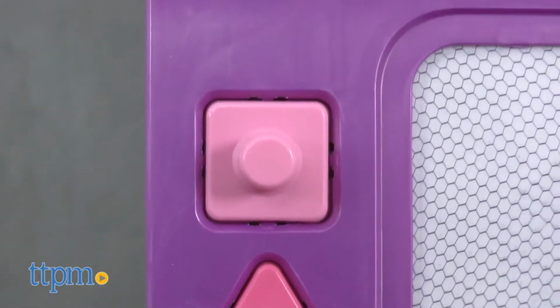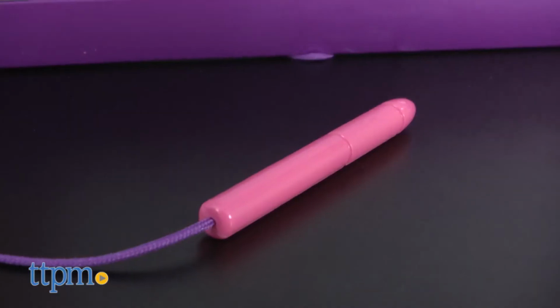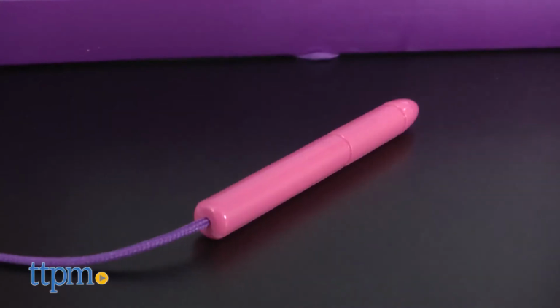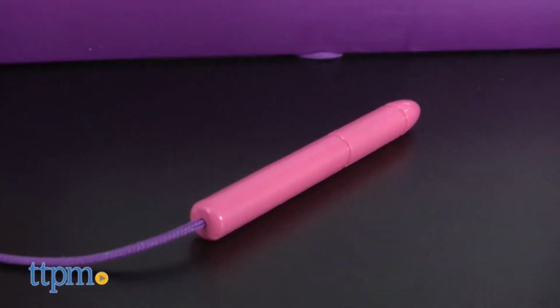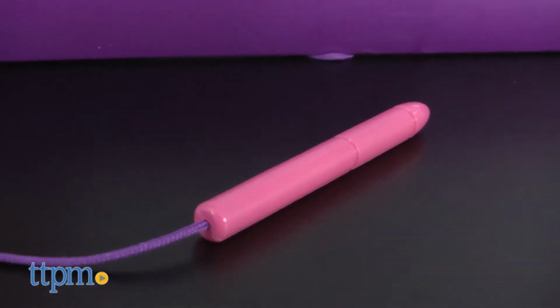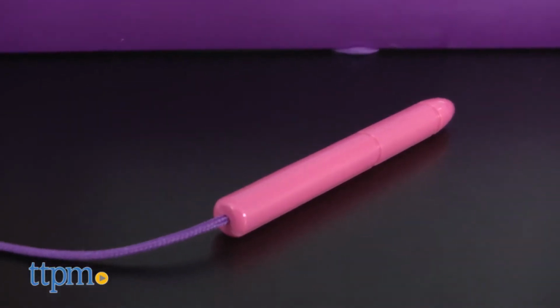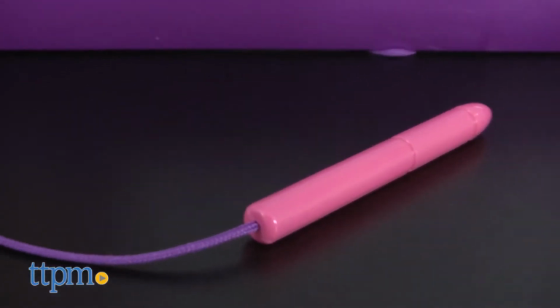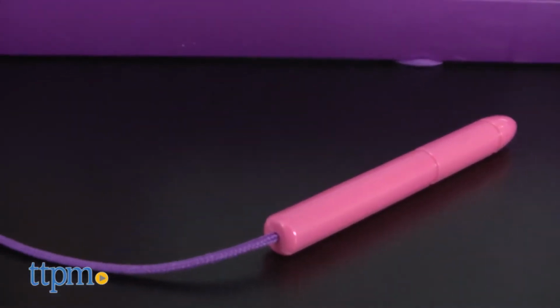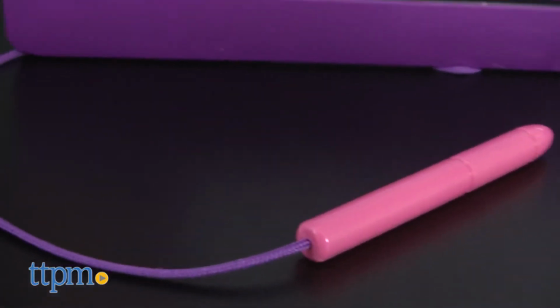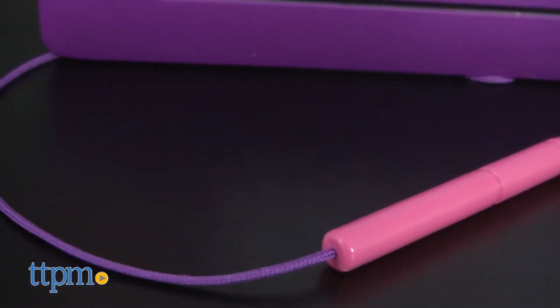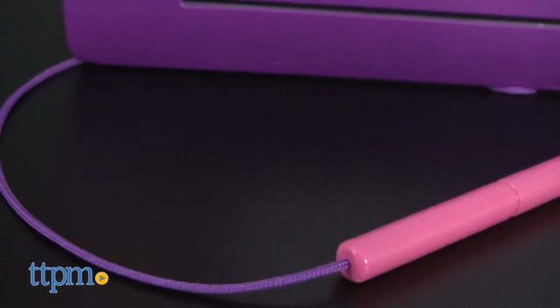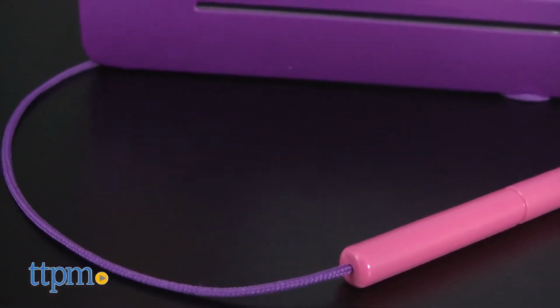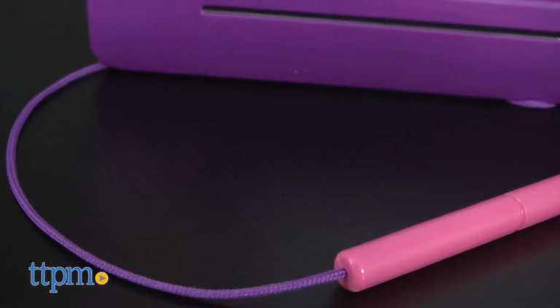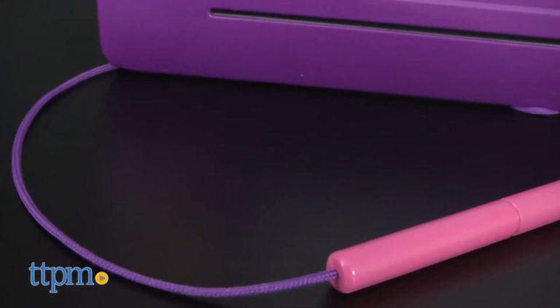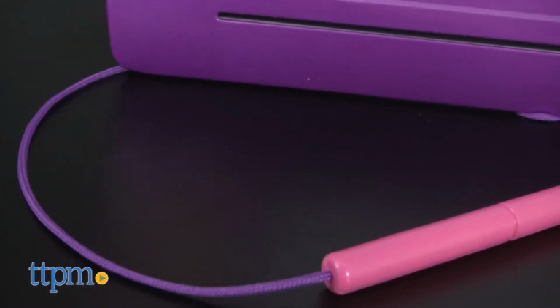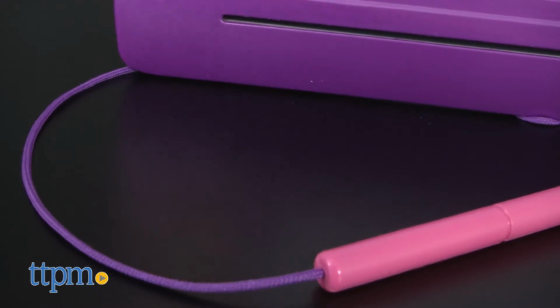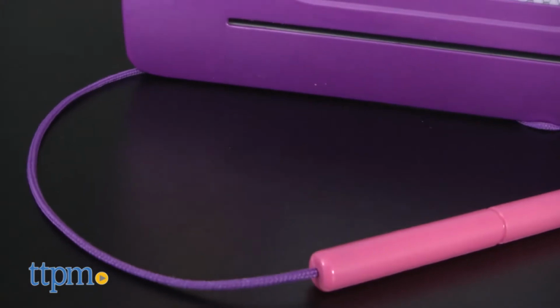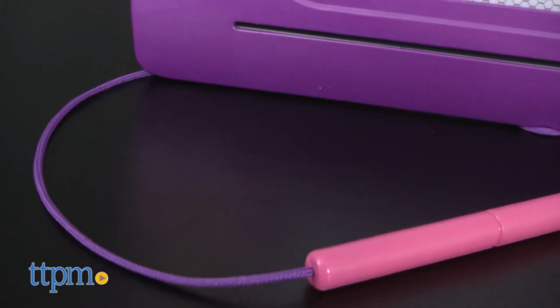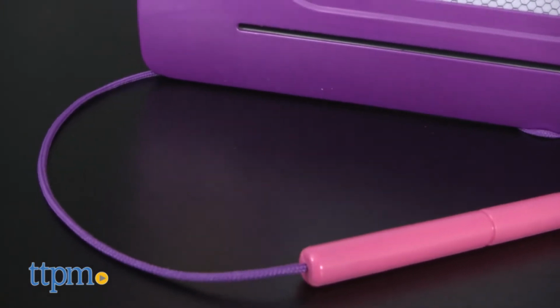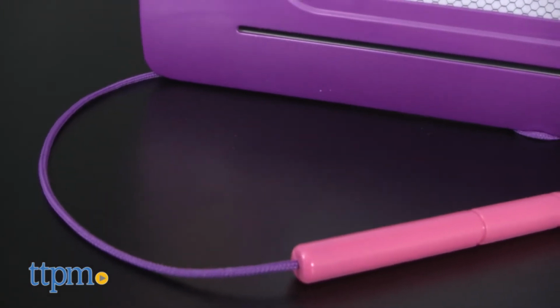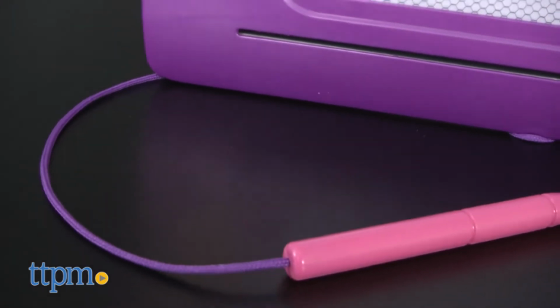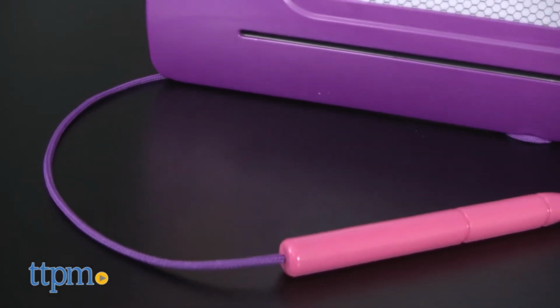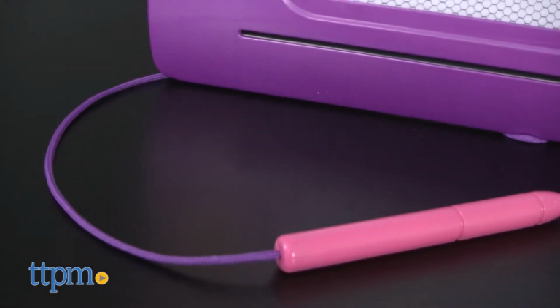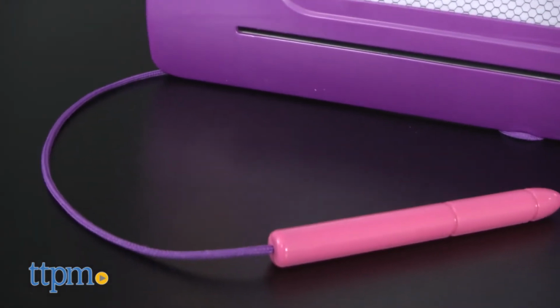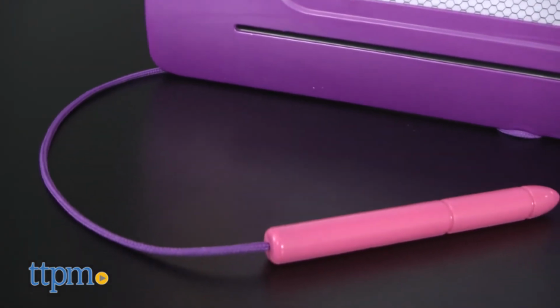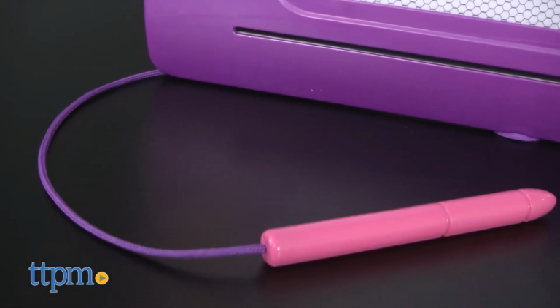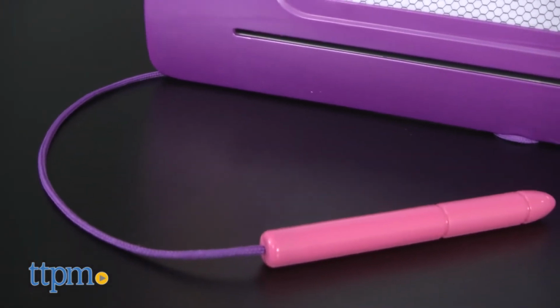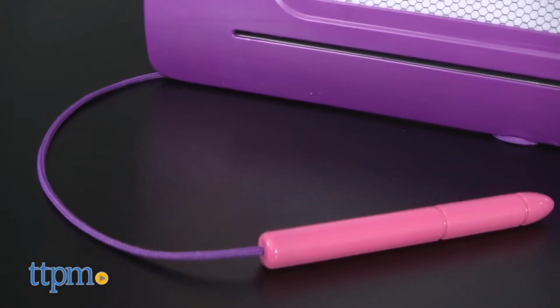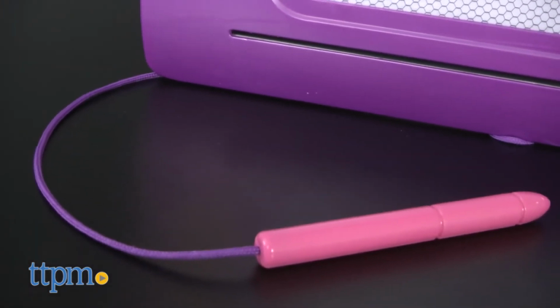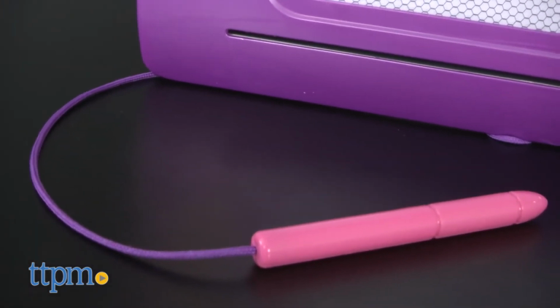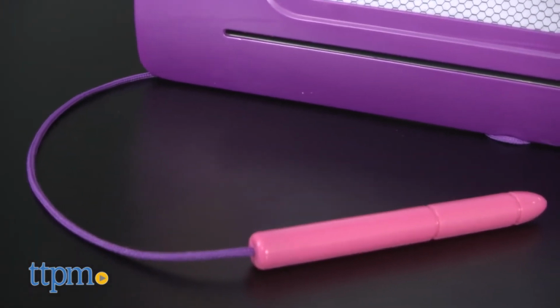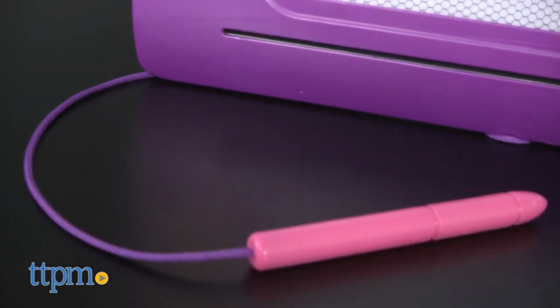The stylus pen is easy for little hands to grasp and attaches to the board by a string so it won't get lost.